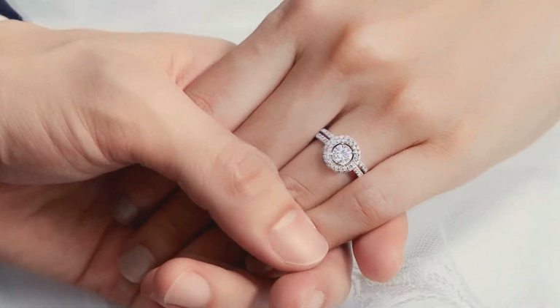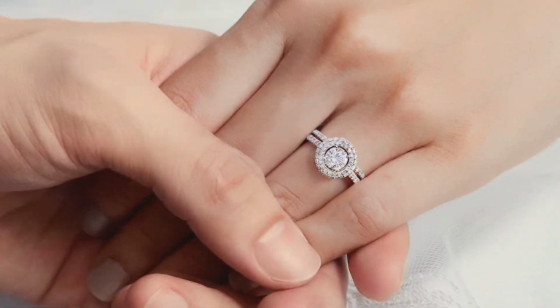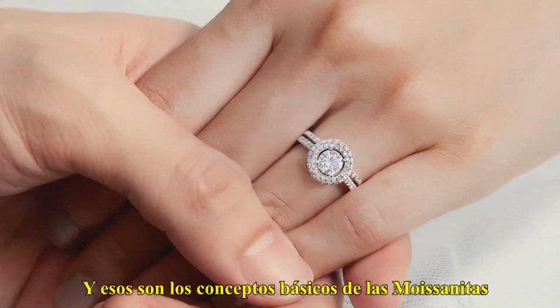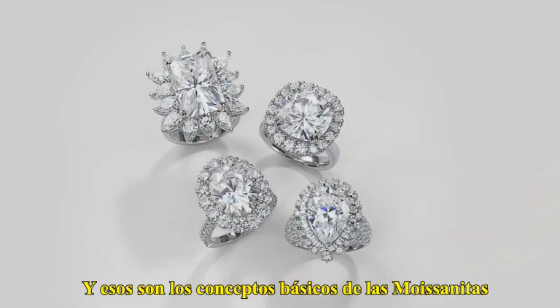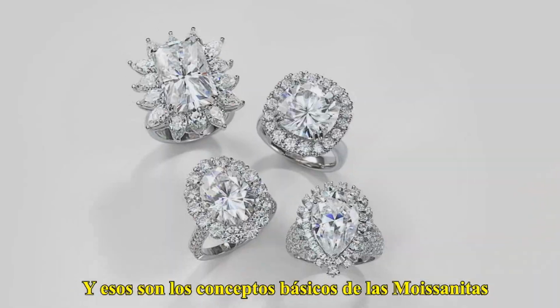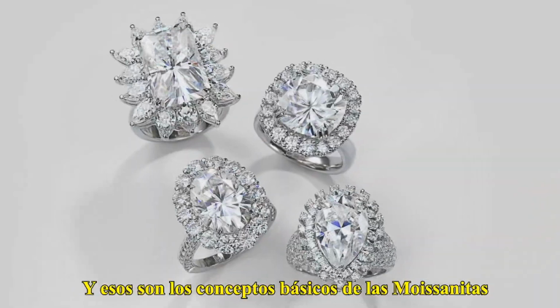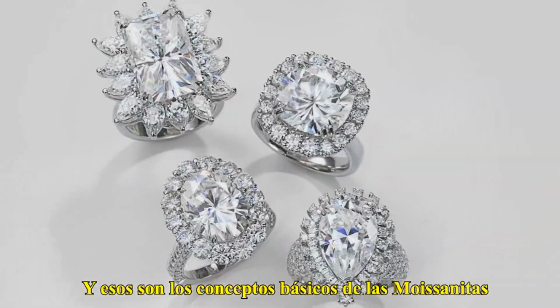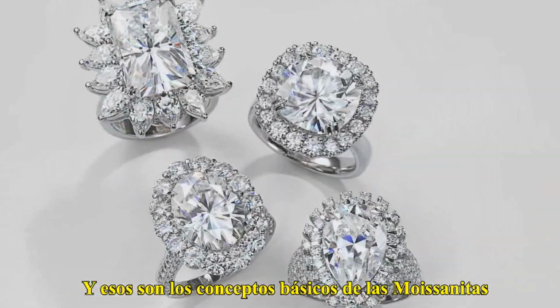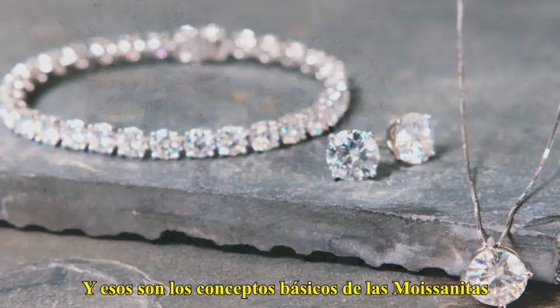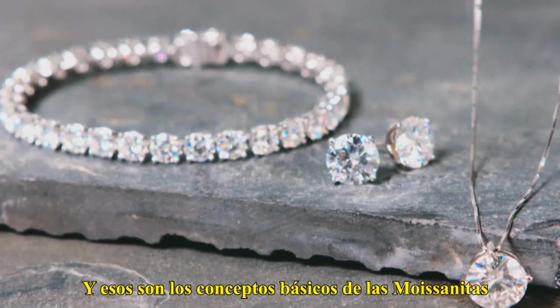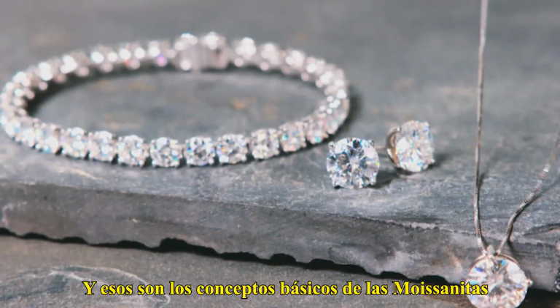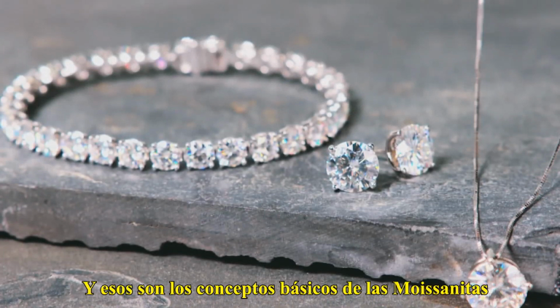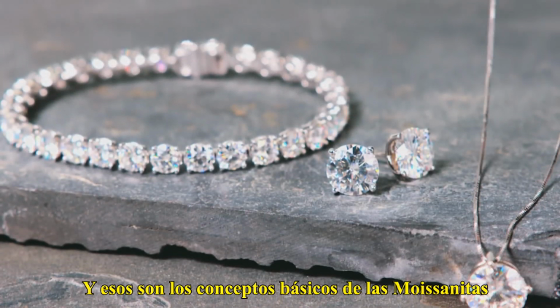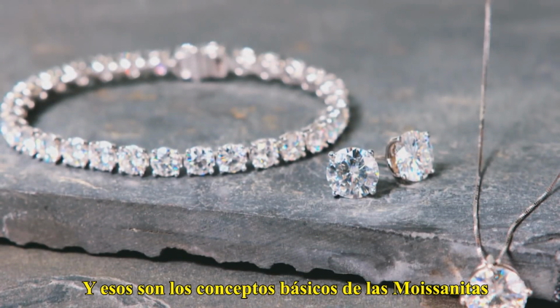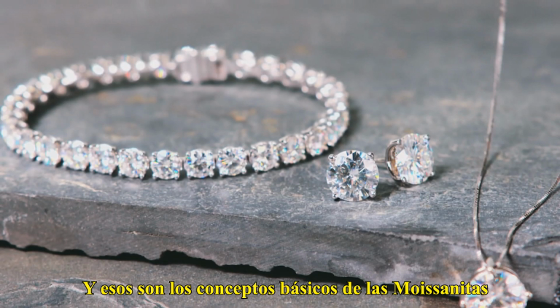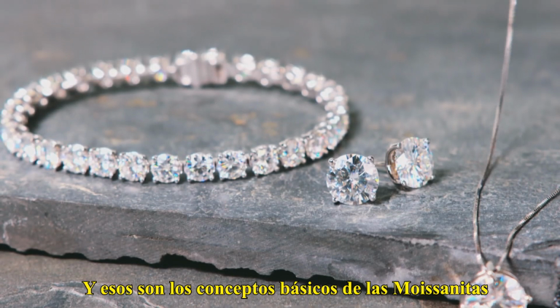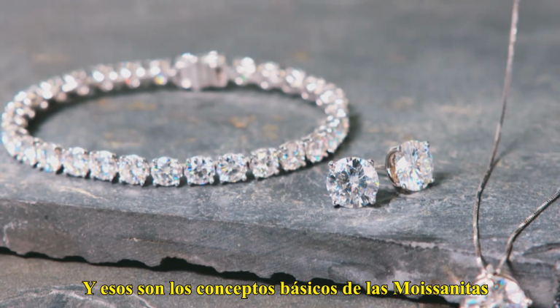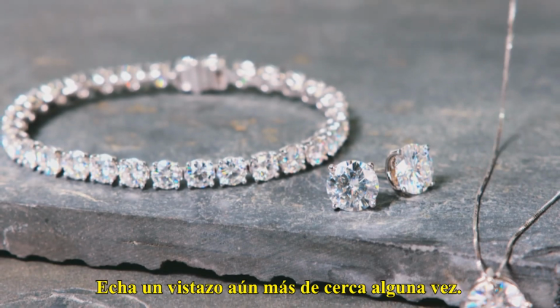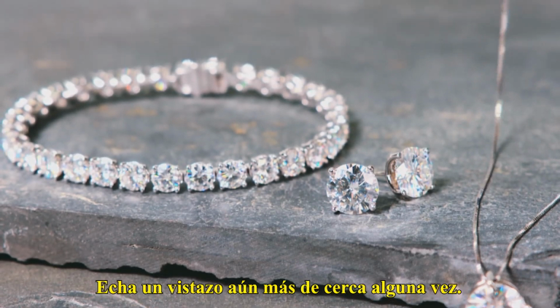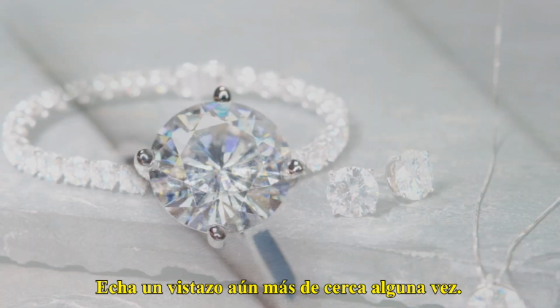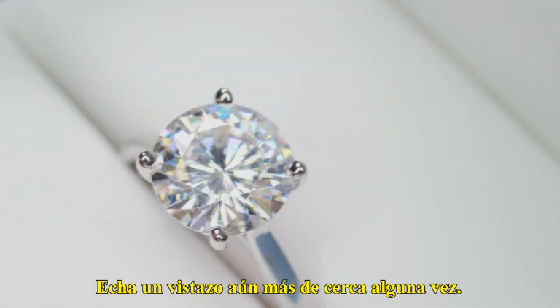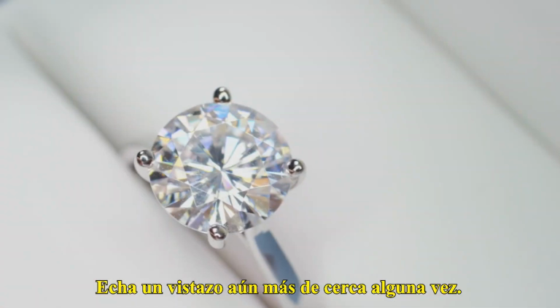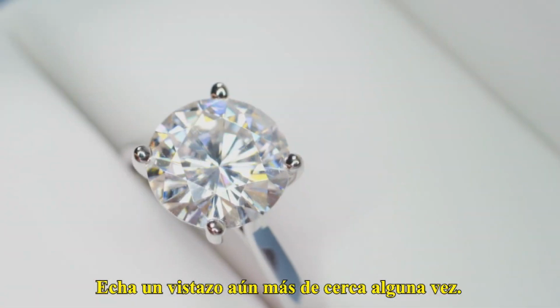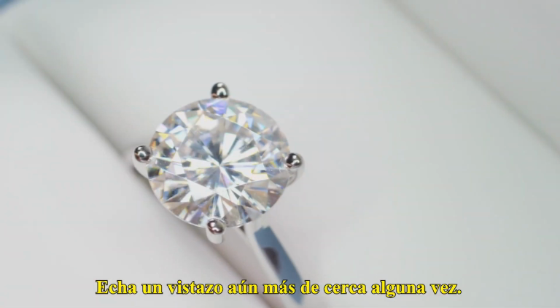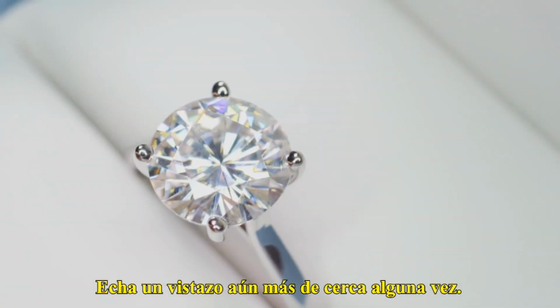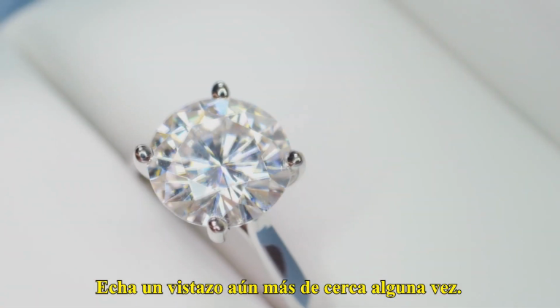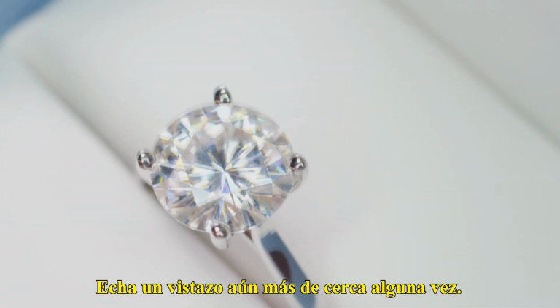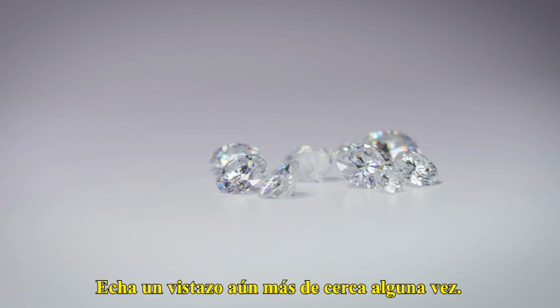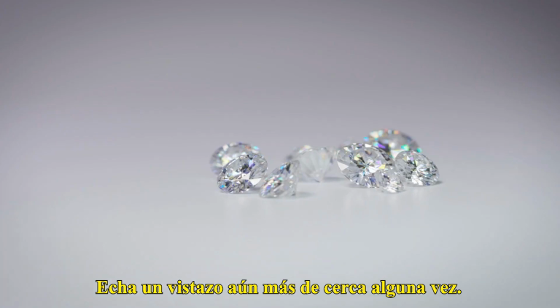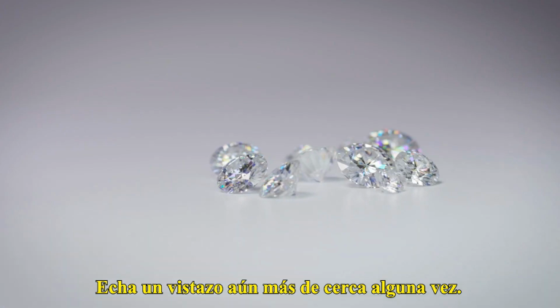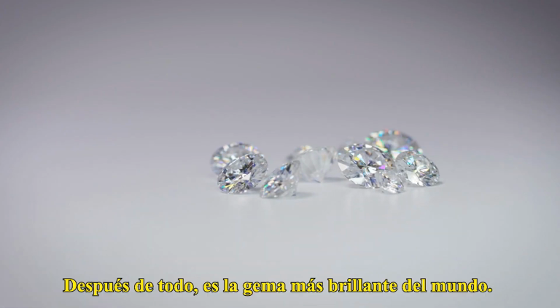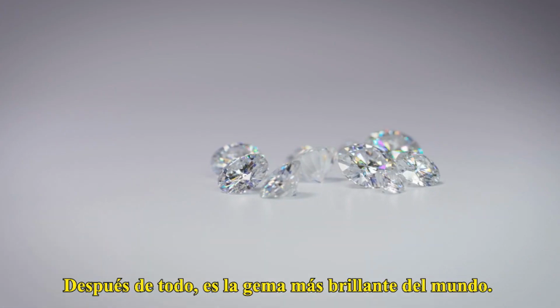And those are the basics of moissanite. Take an even closer look sometime. After all, it's the world's most brilliant gem.